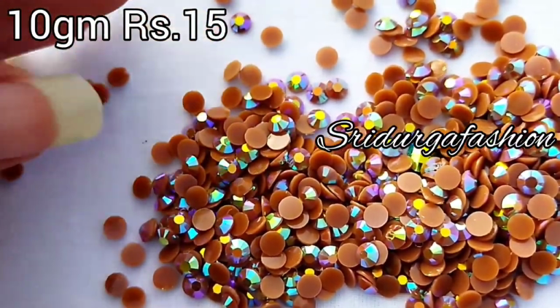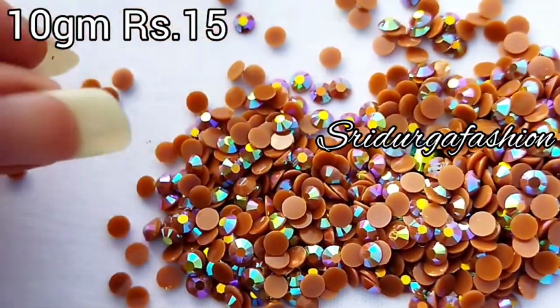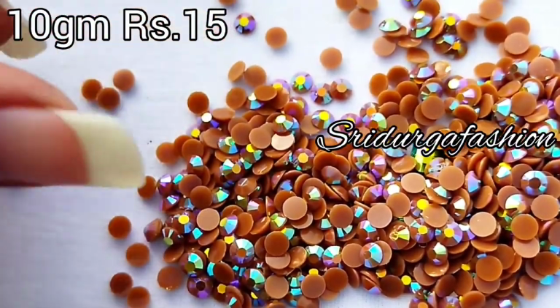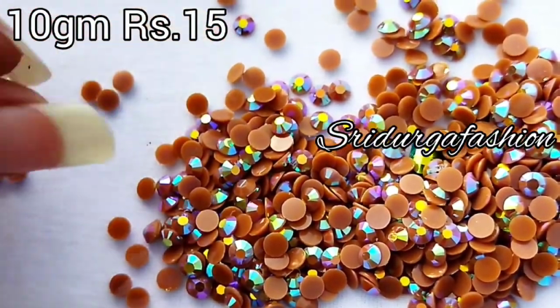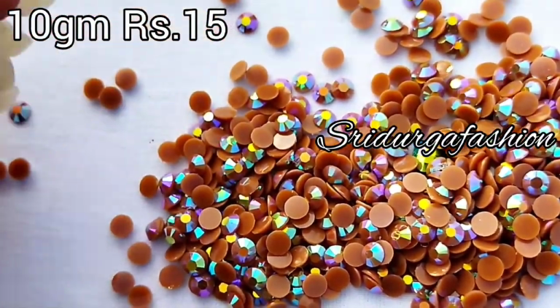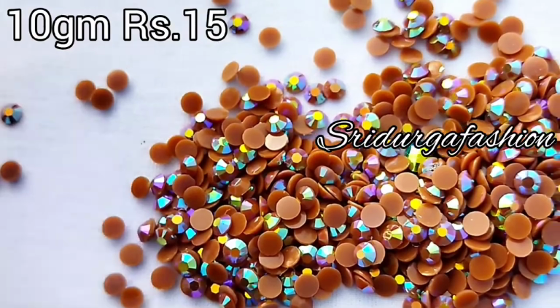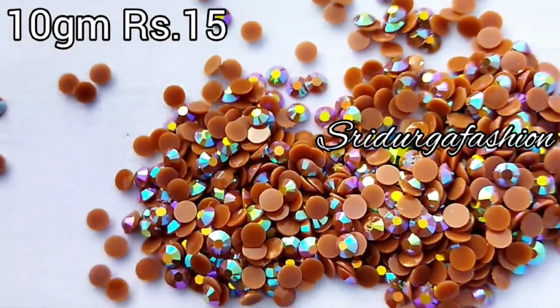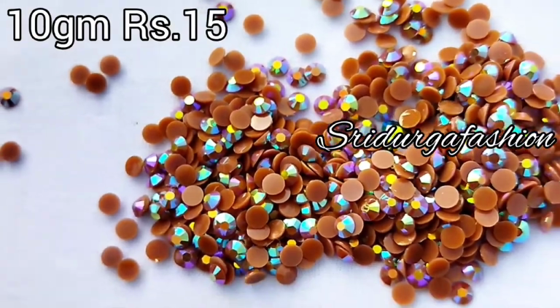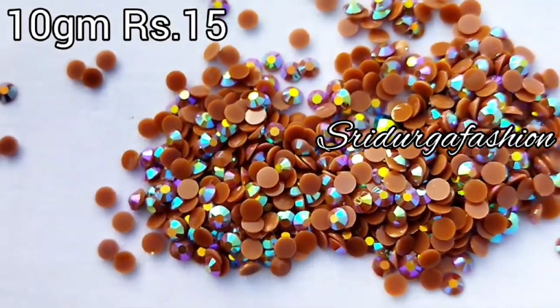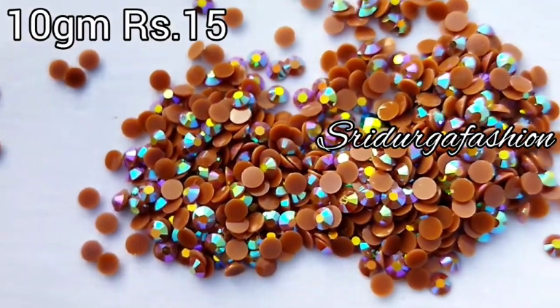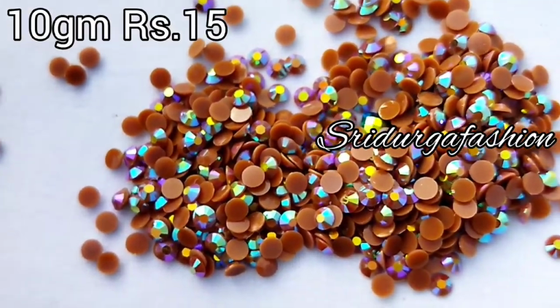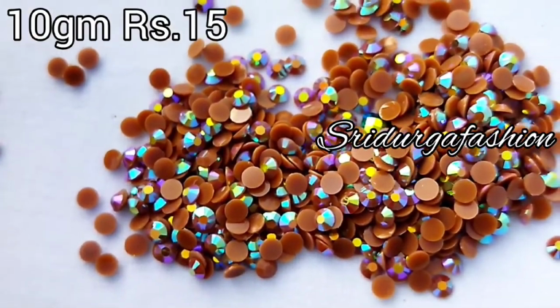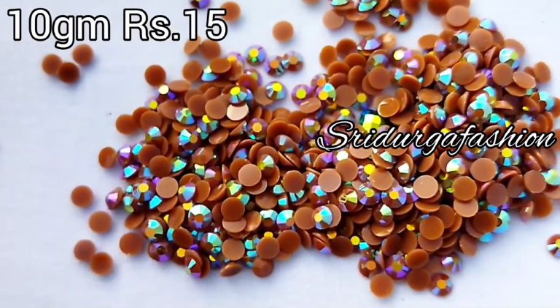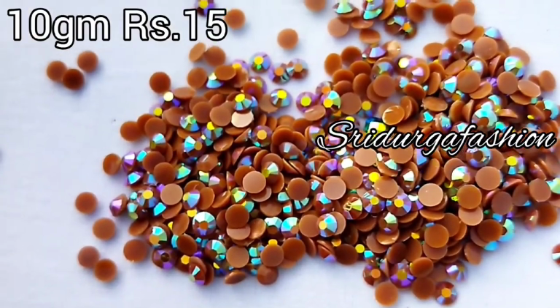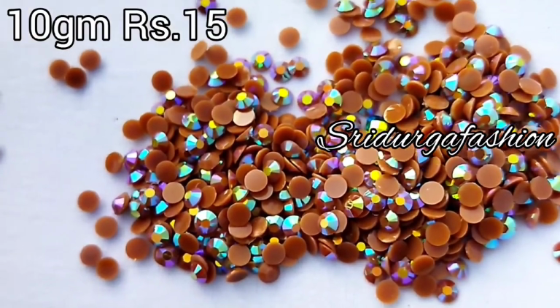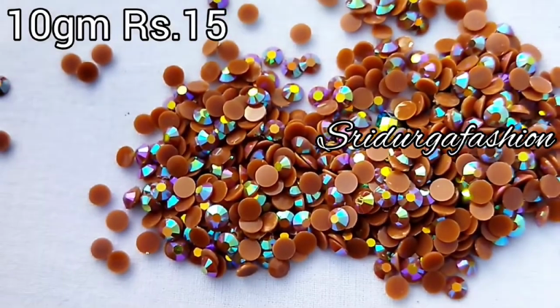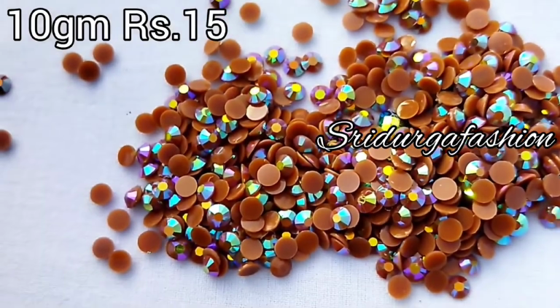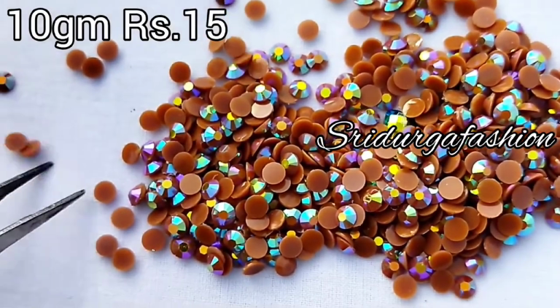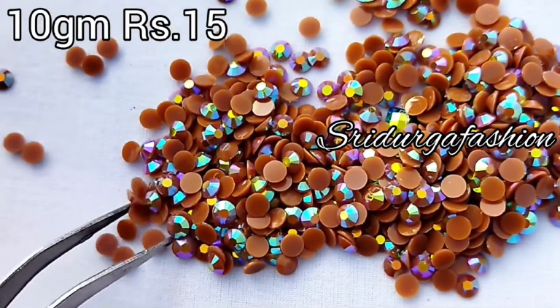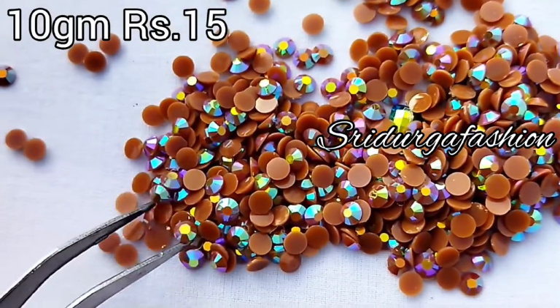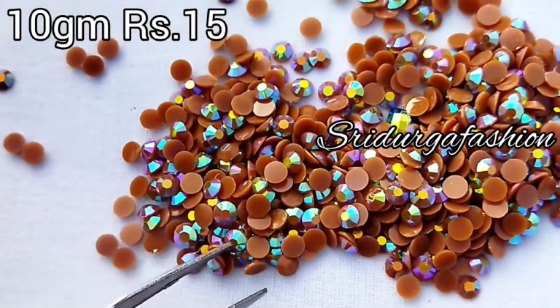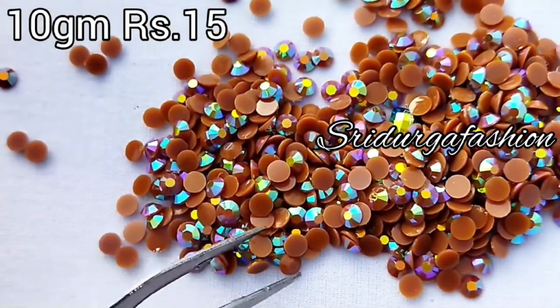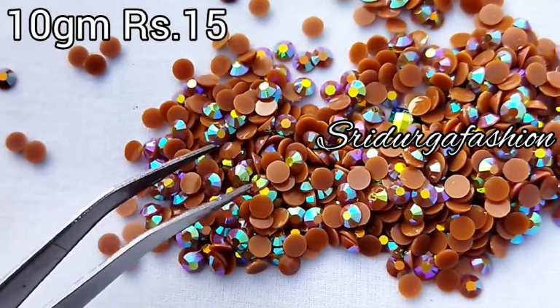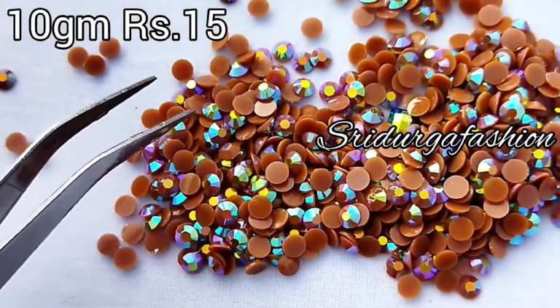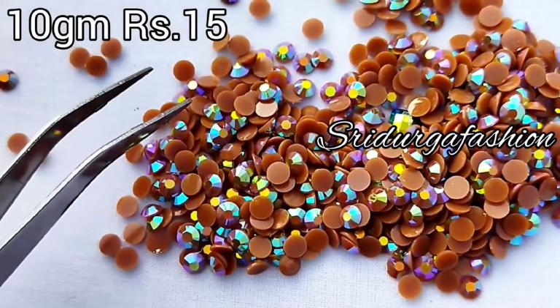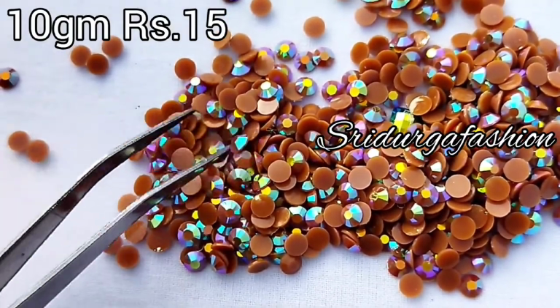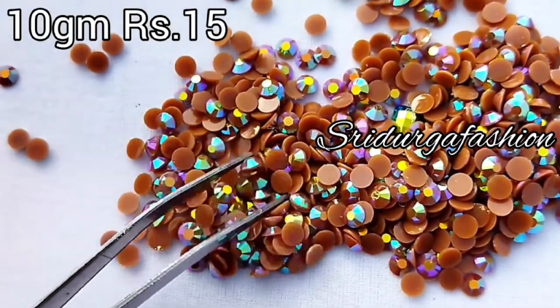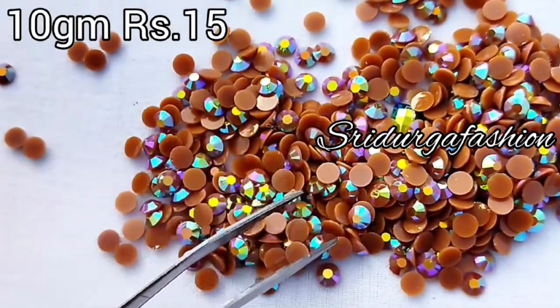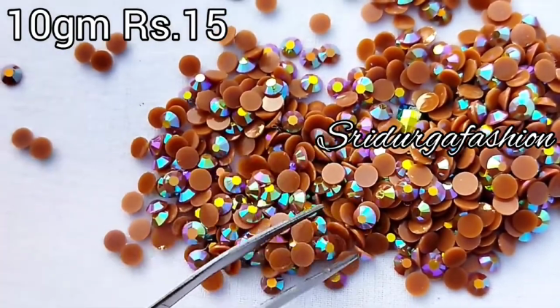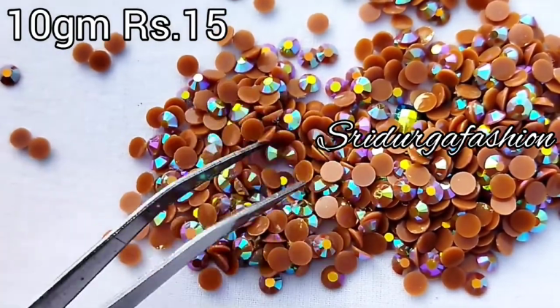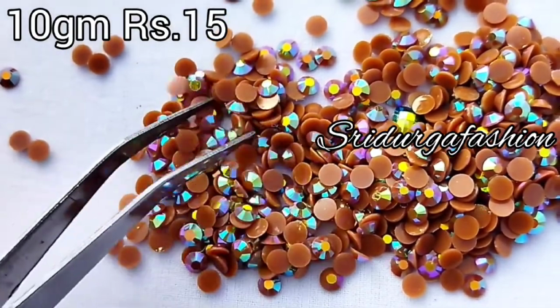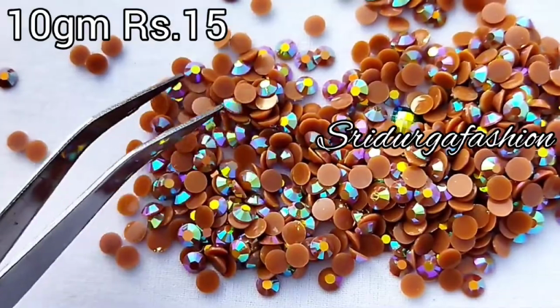So first, we will see stones. This is a multi-color stone.